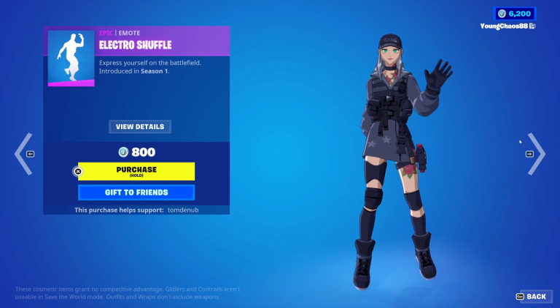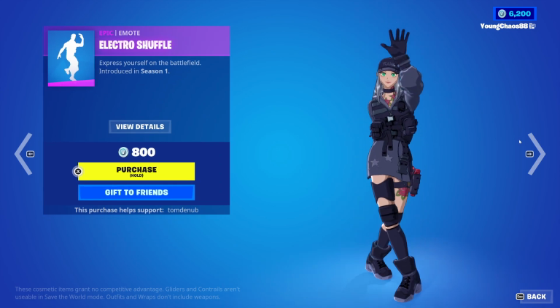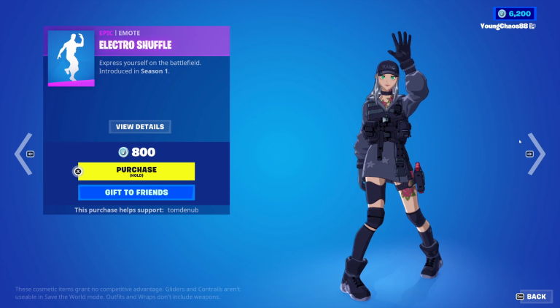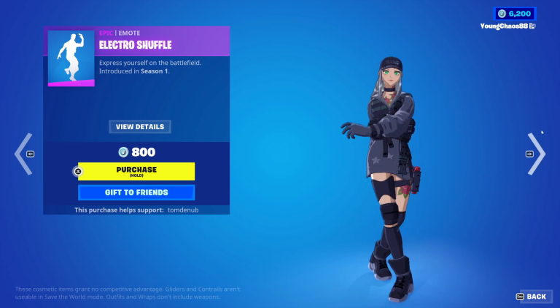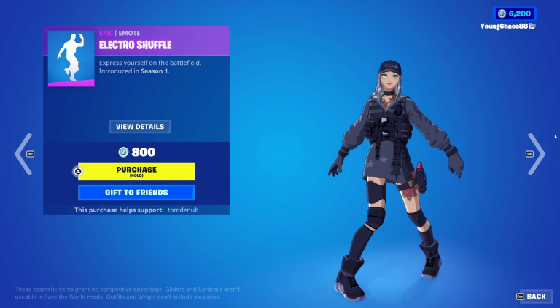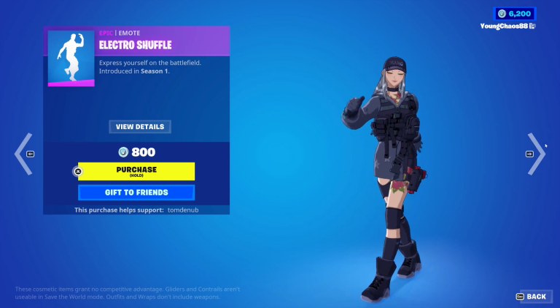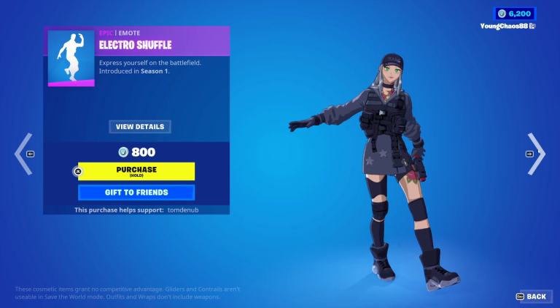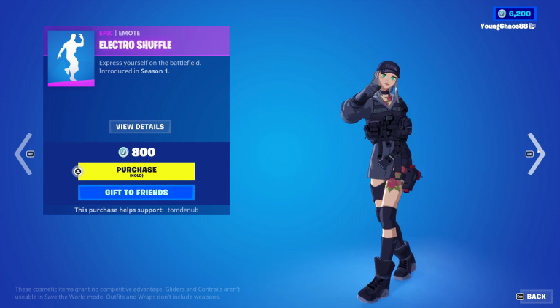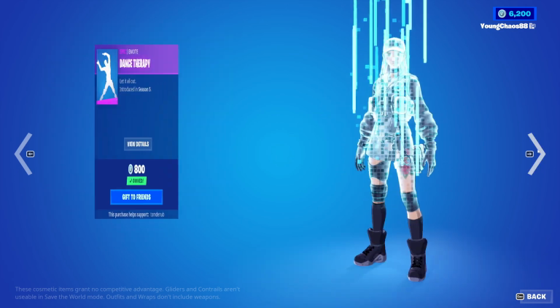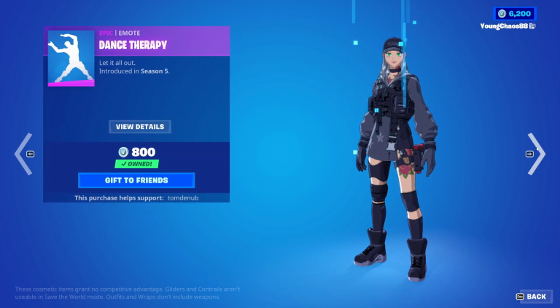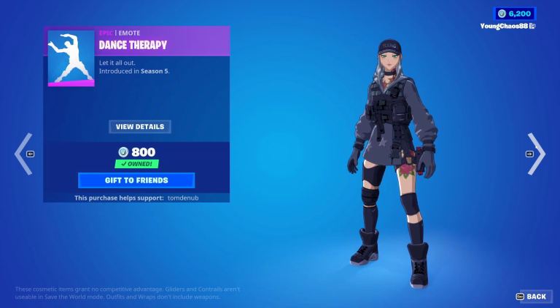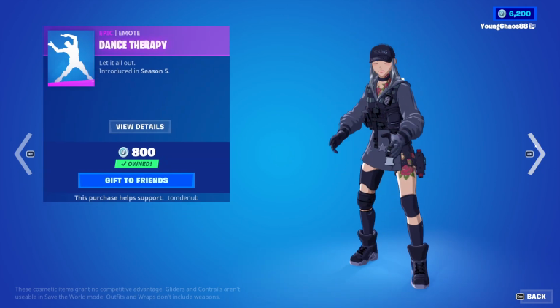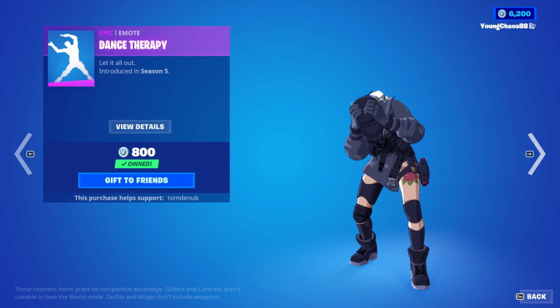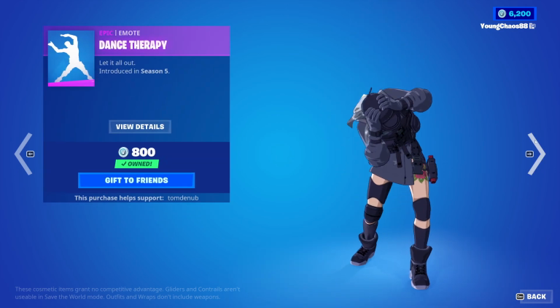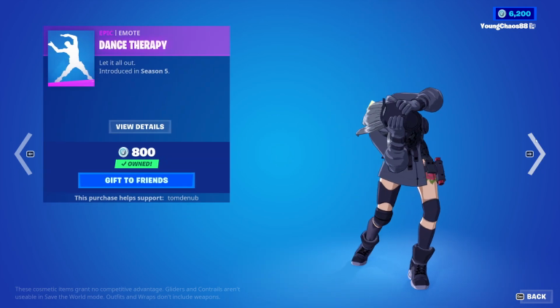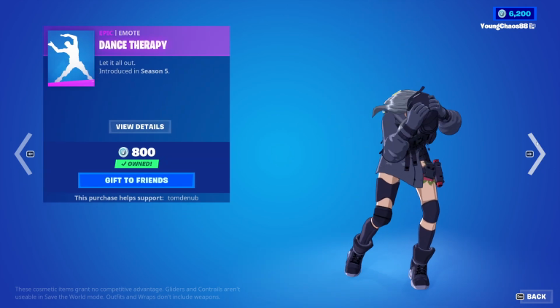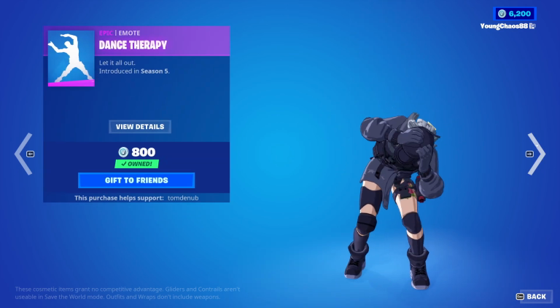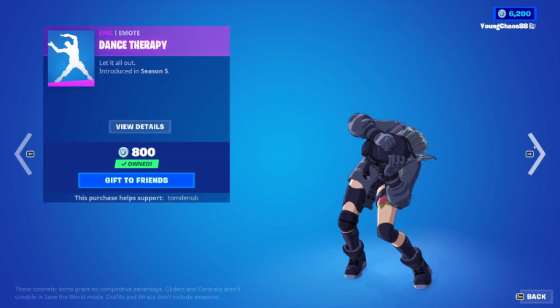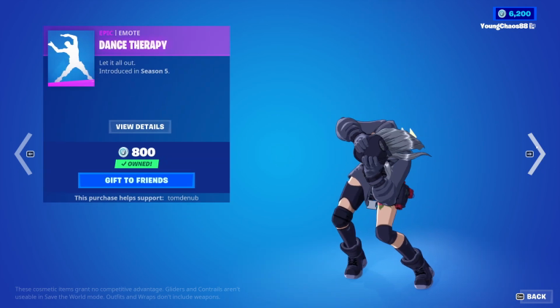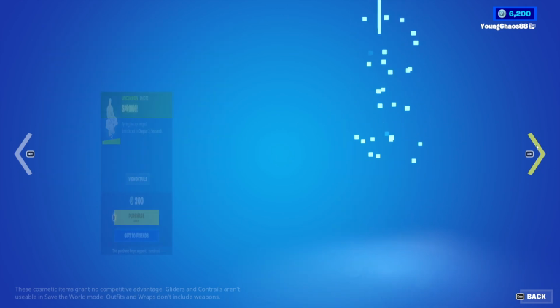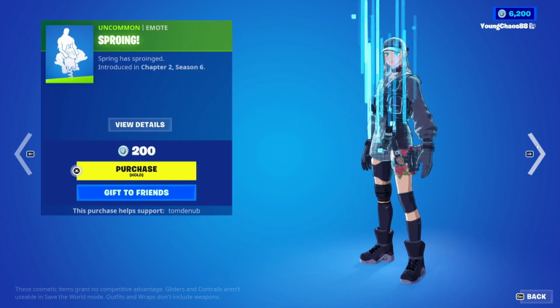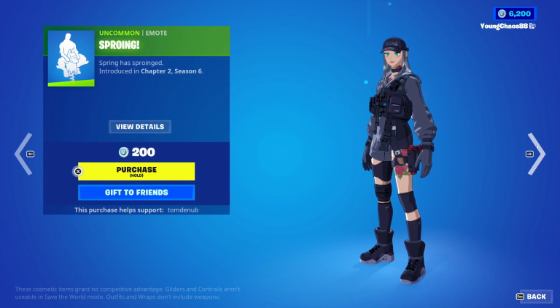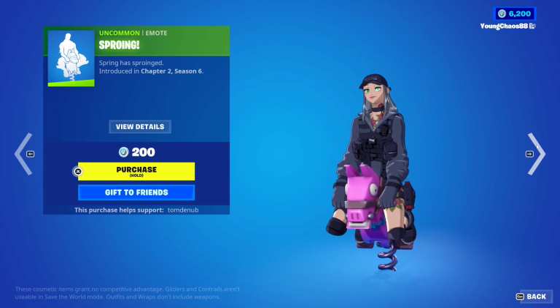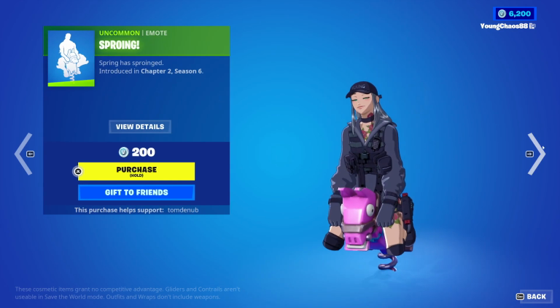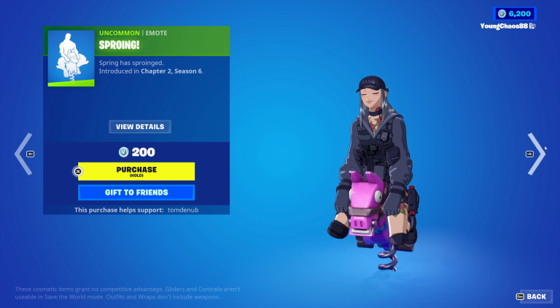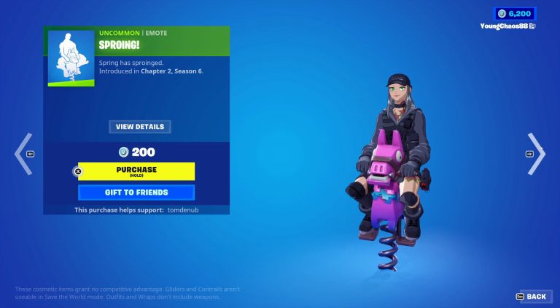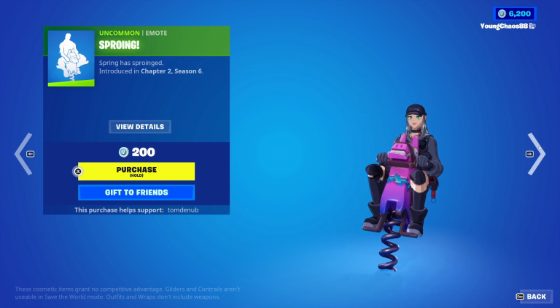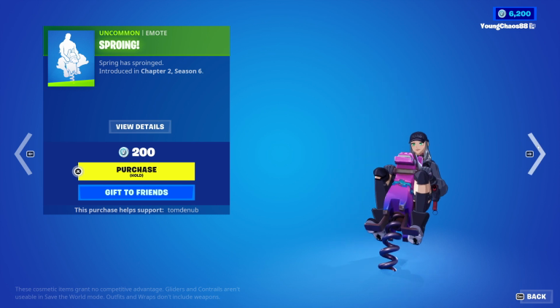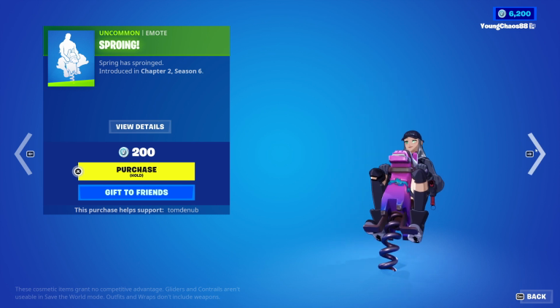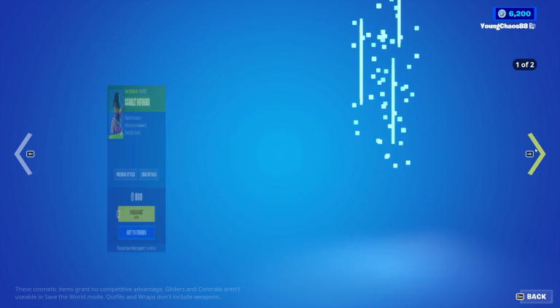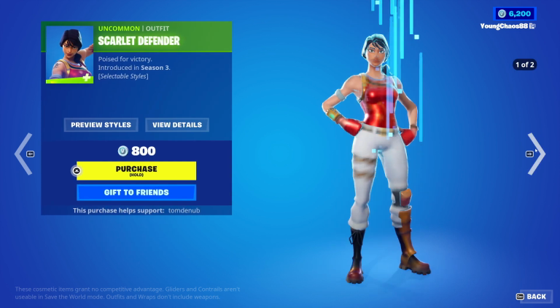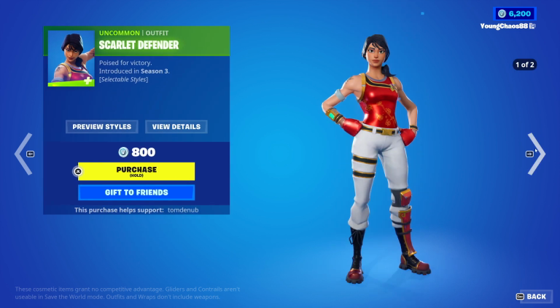An Electric Shuffle emote, 800 V-Bucks. Then Therapy, 800 V-Bucks. Sparrow, 200 V-Bucks.